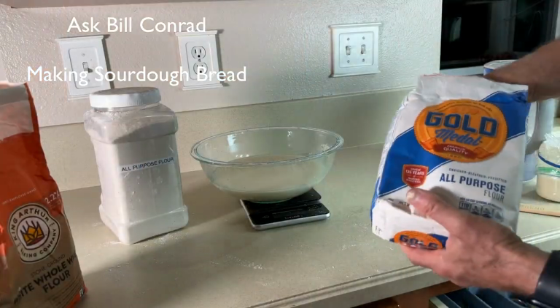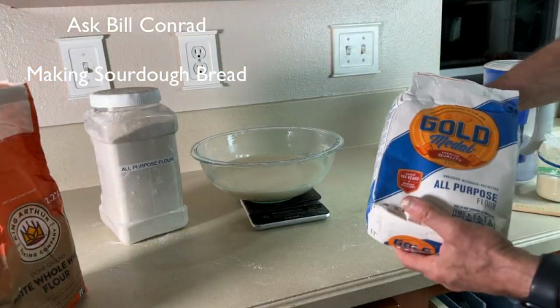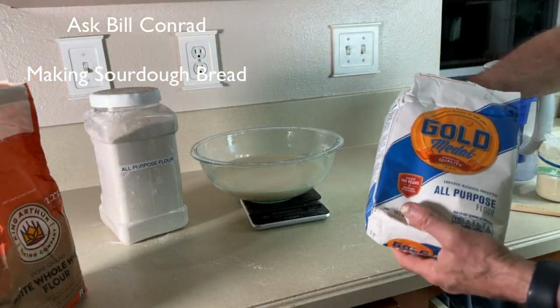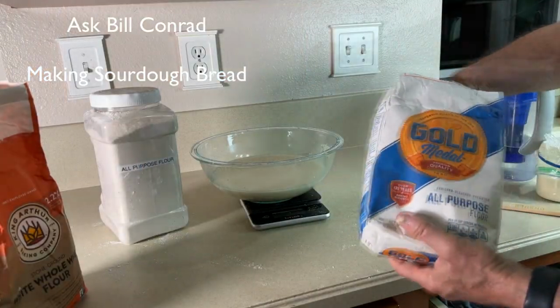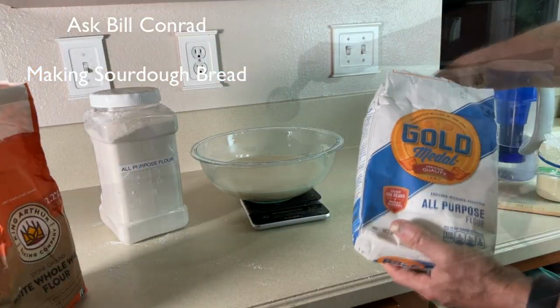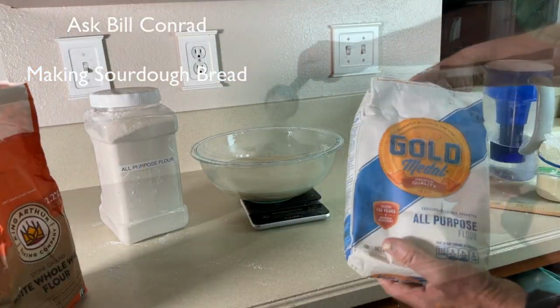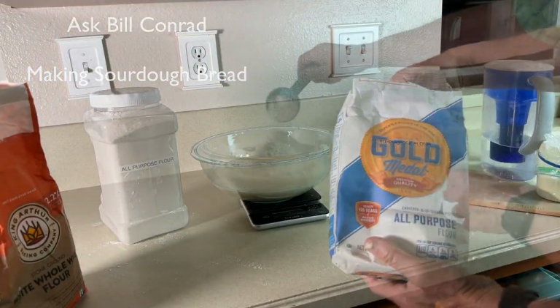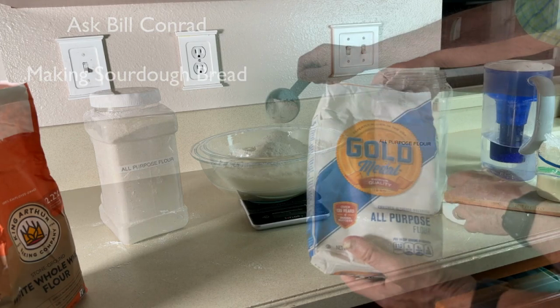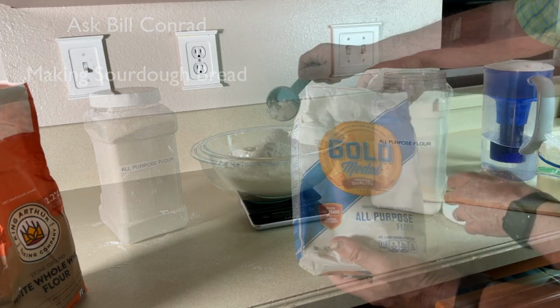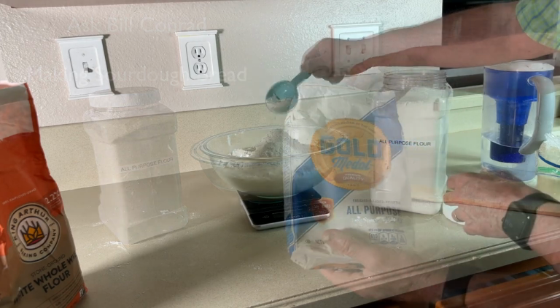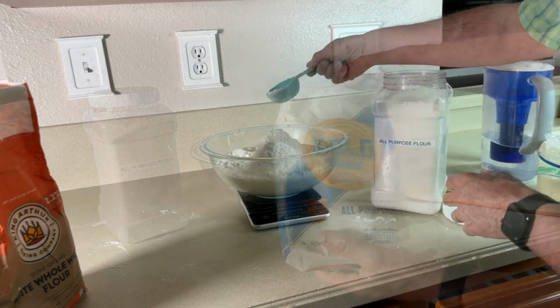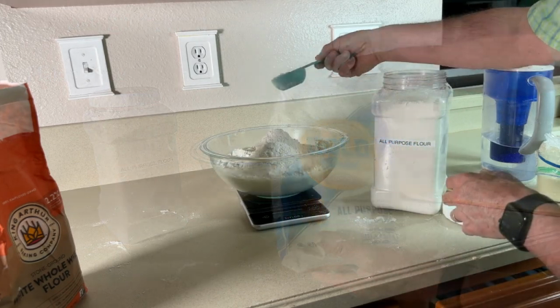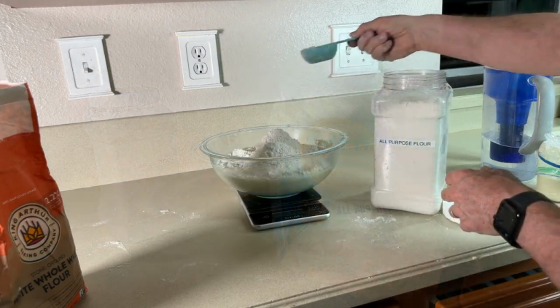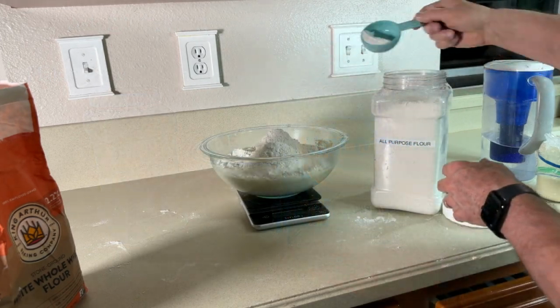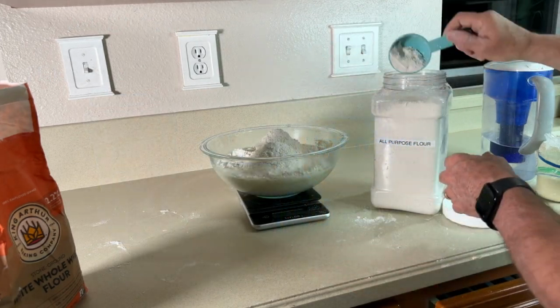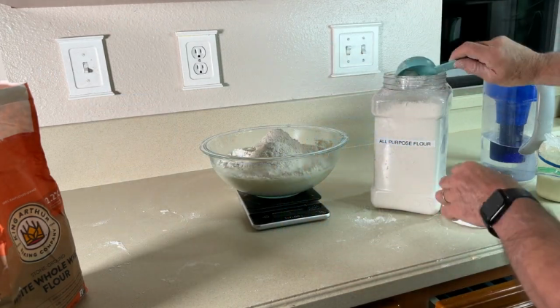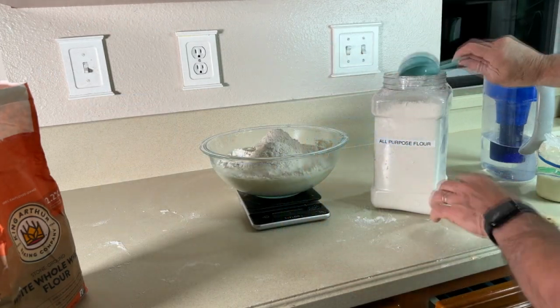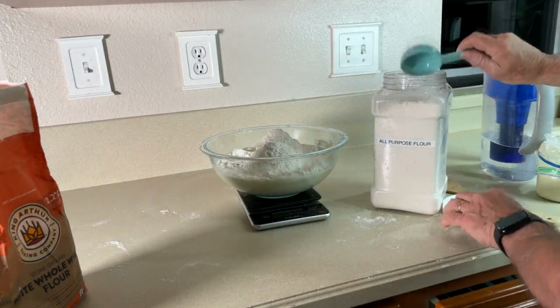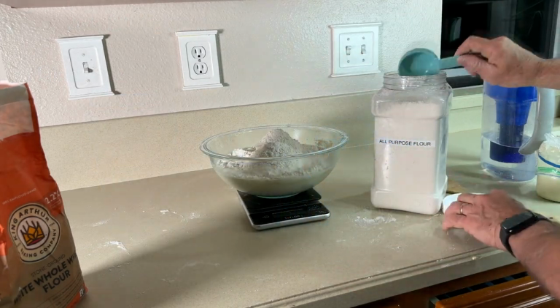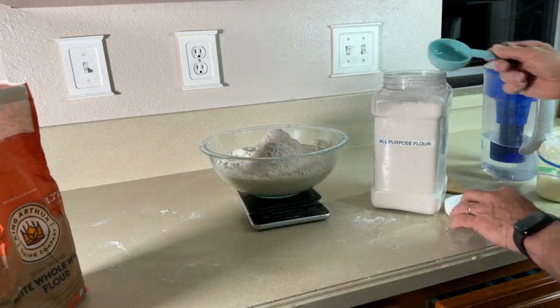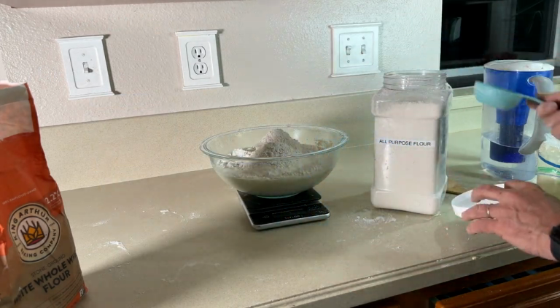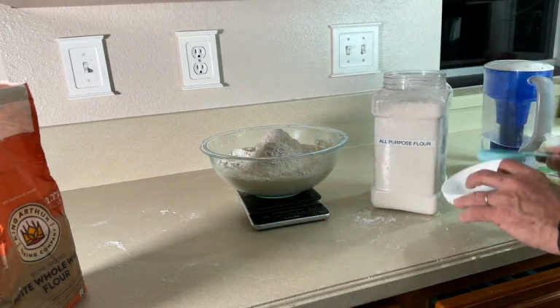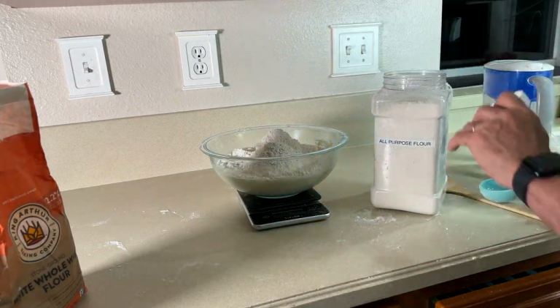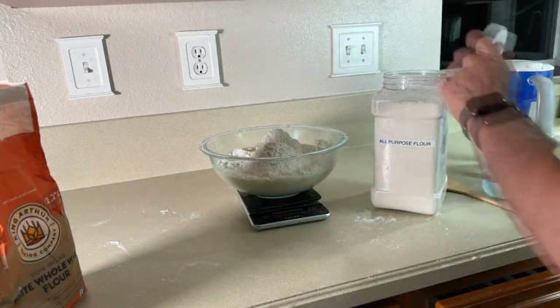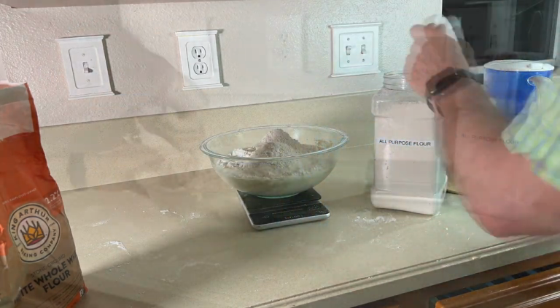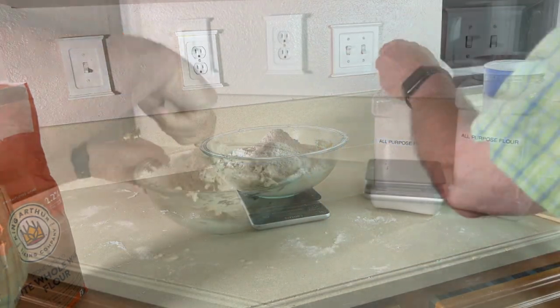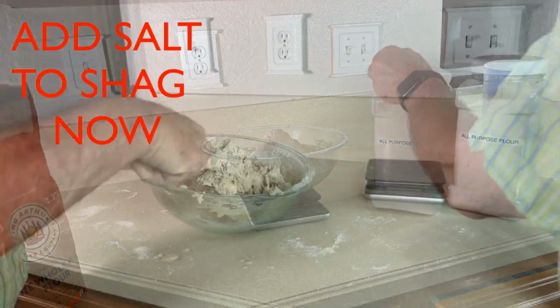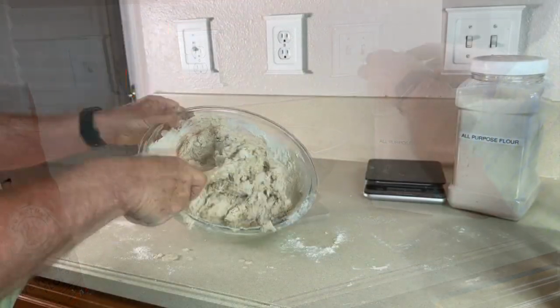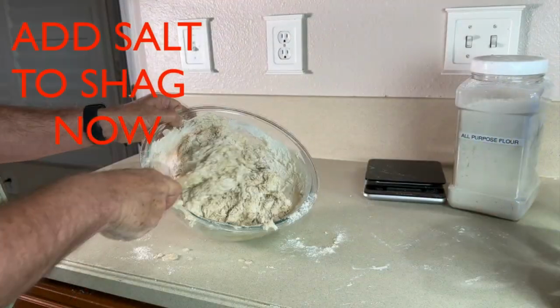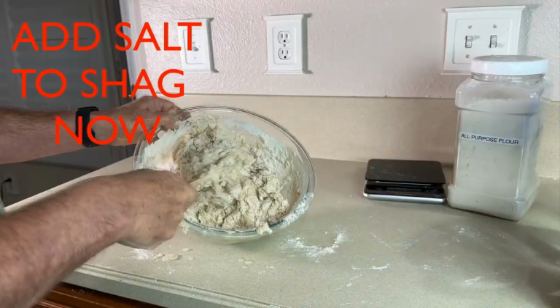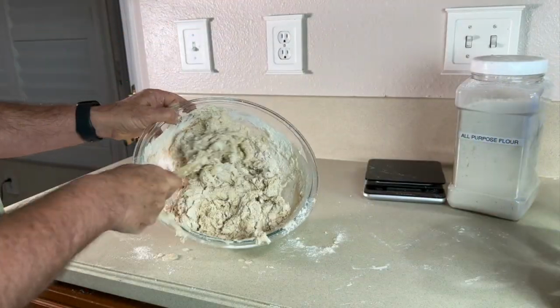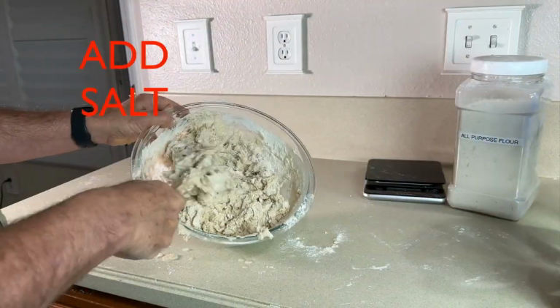Step 1: Autolyse. Mix the starter, flour, and water to form a shag. Let it rest for one hour.